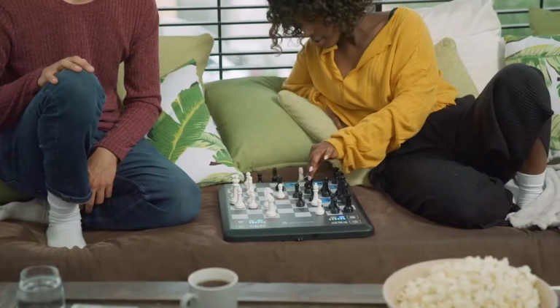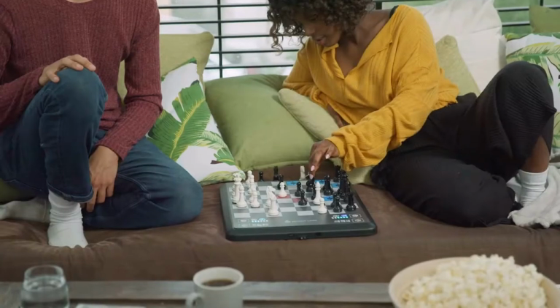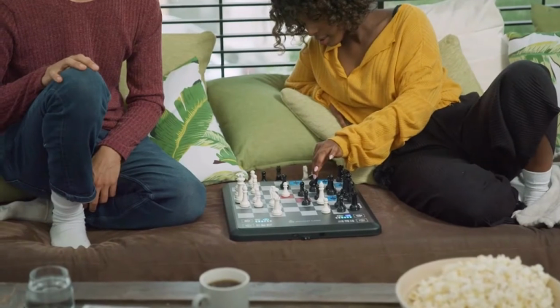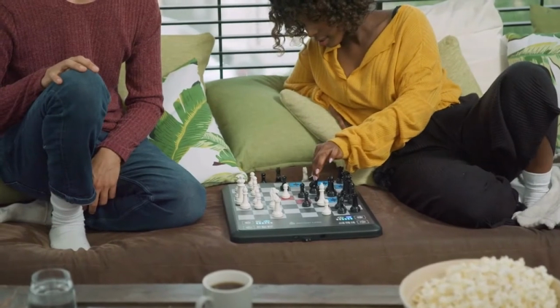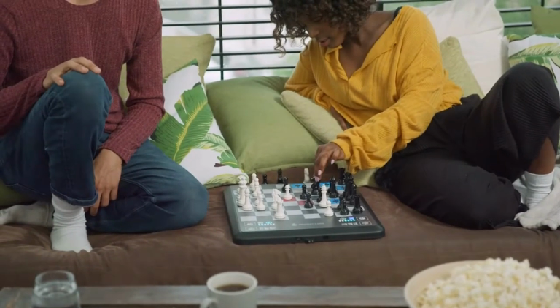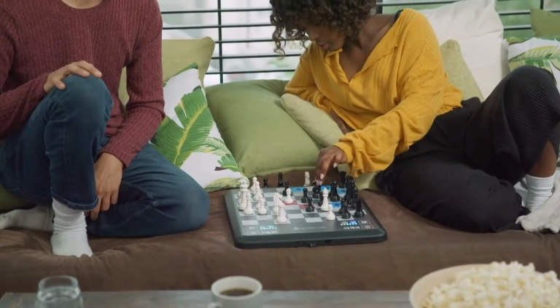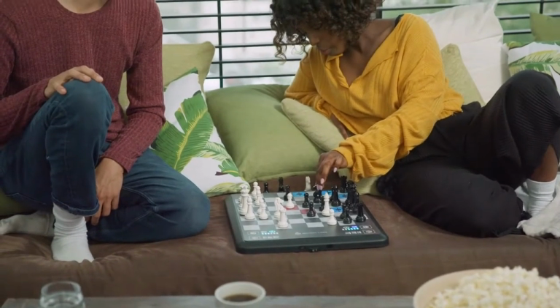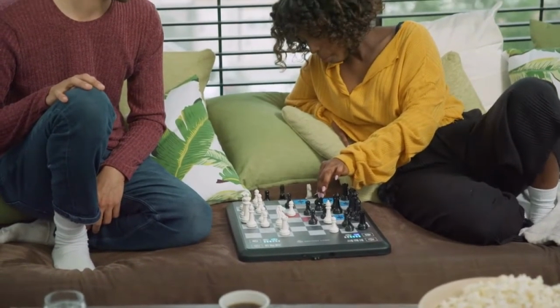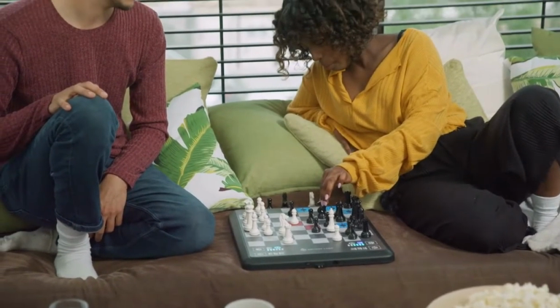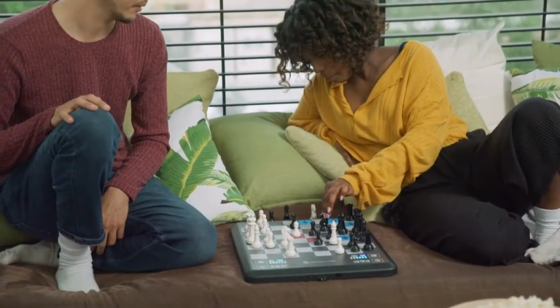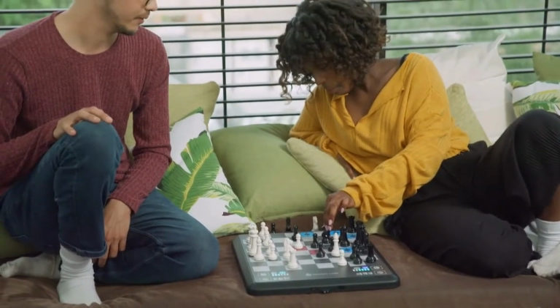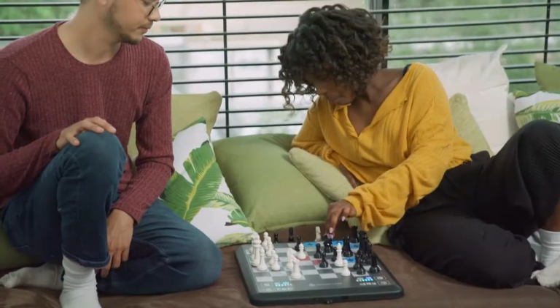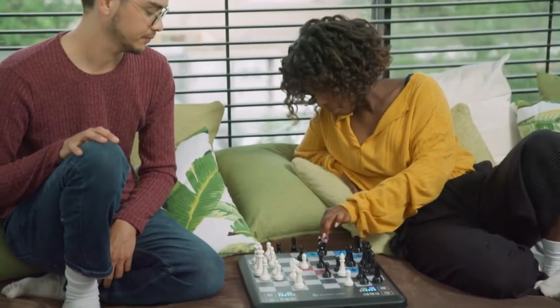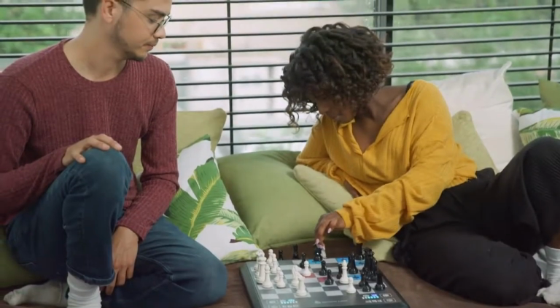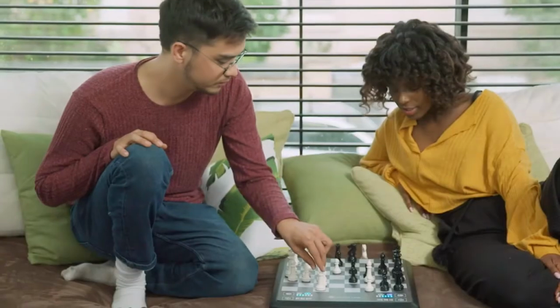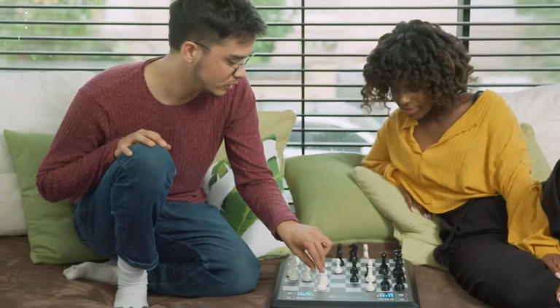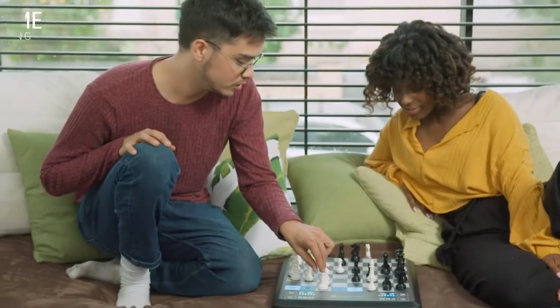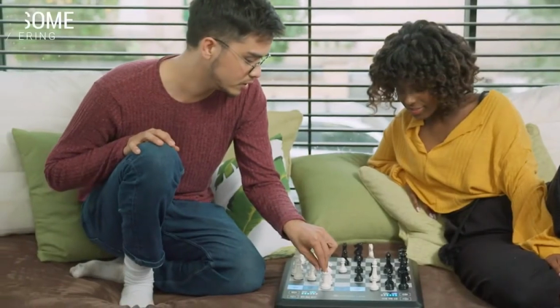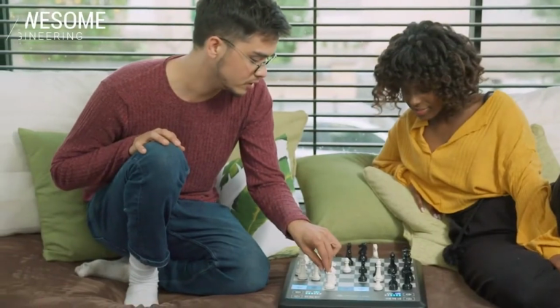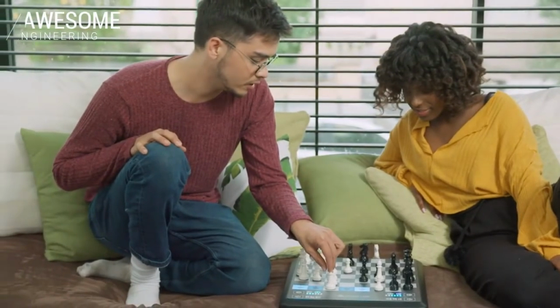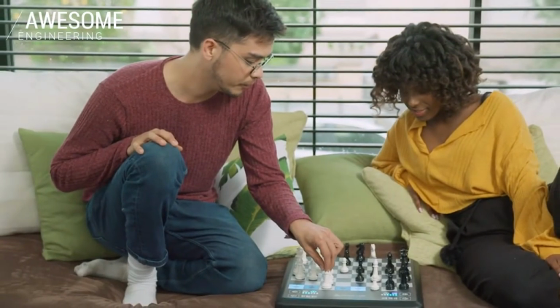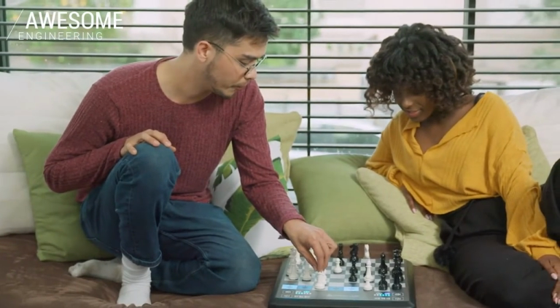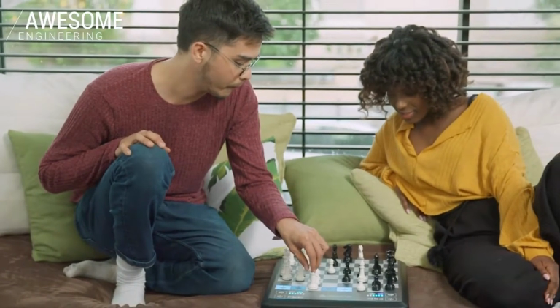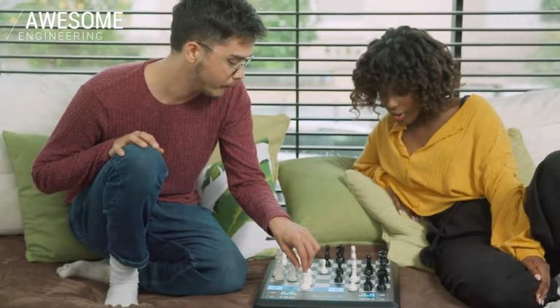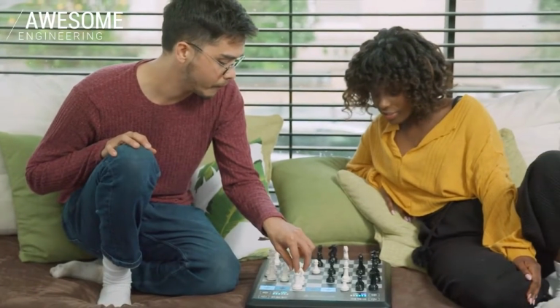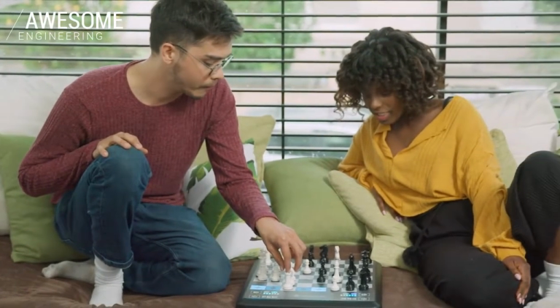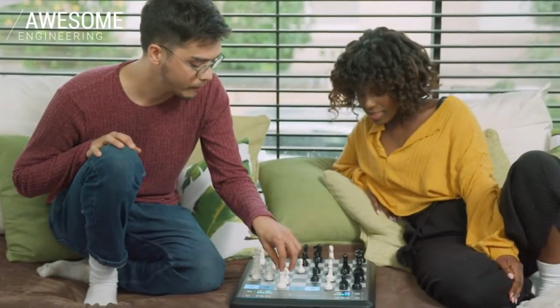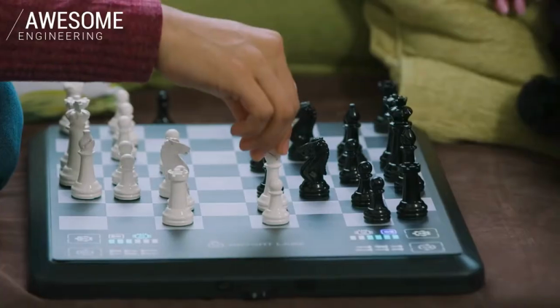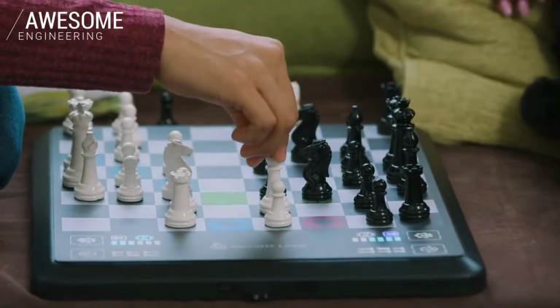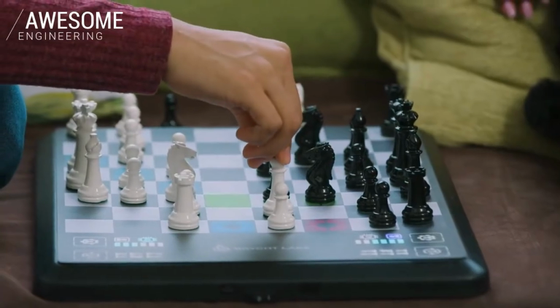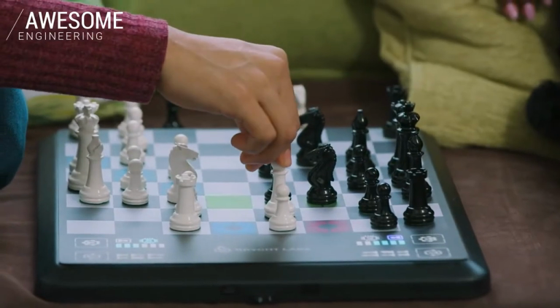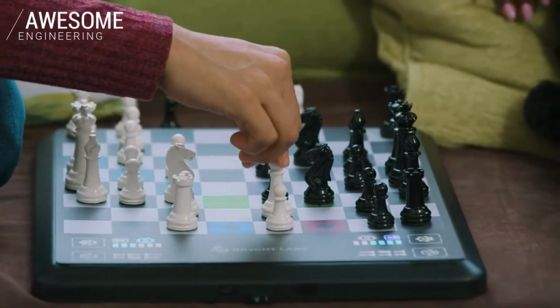Whatever the level, choosing which move to play is up to you. Chess Up assists — it doesn't play for you.